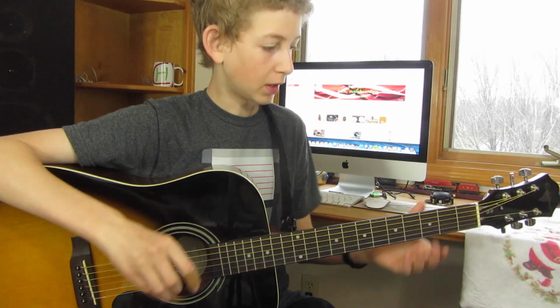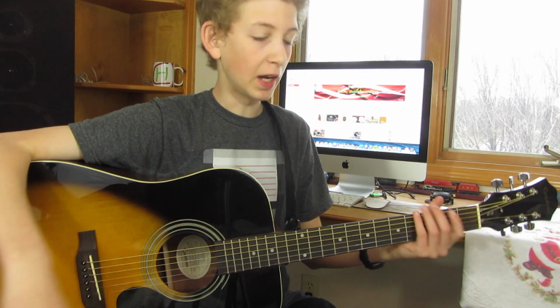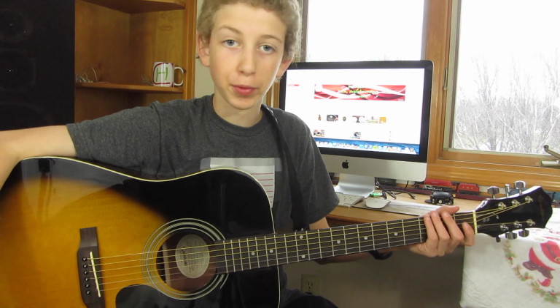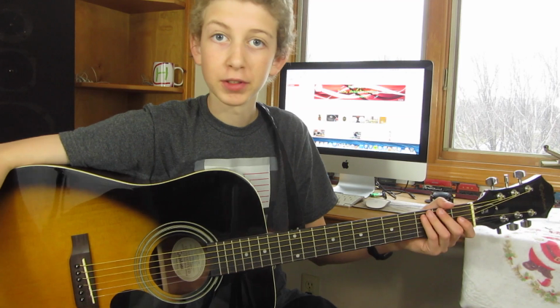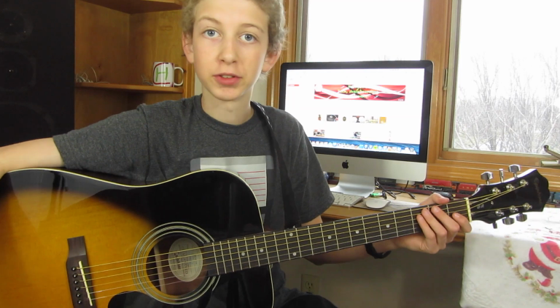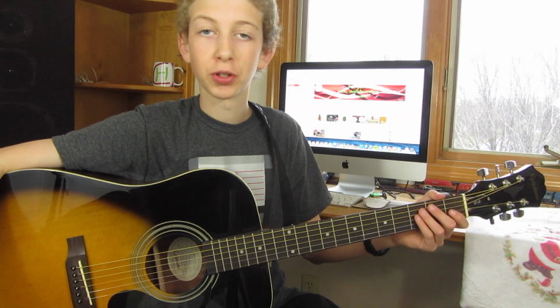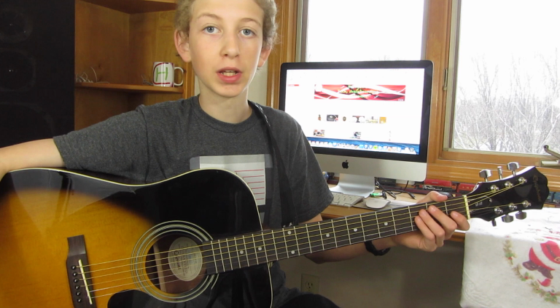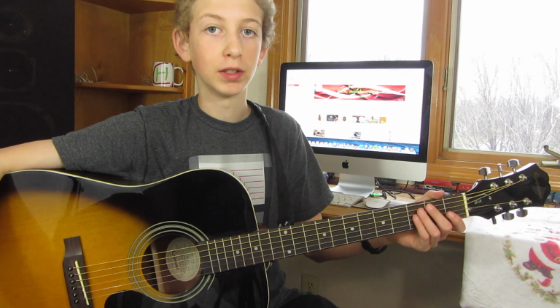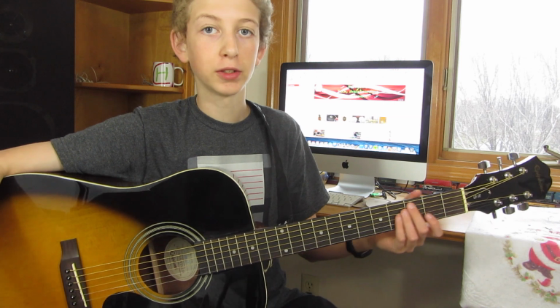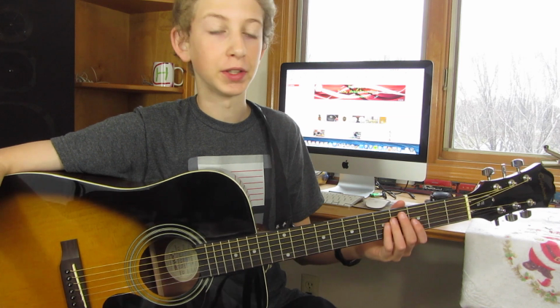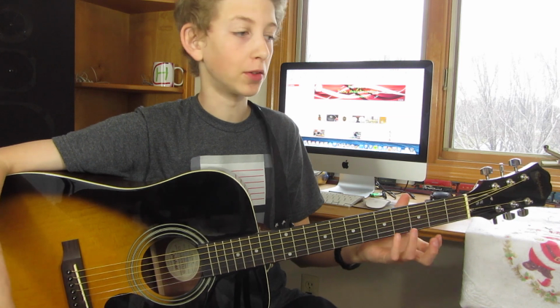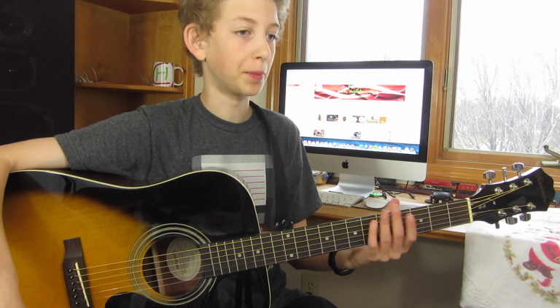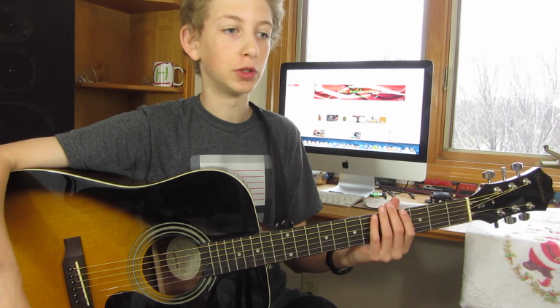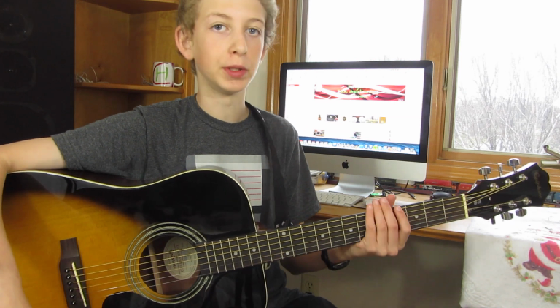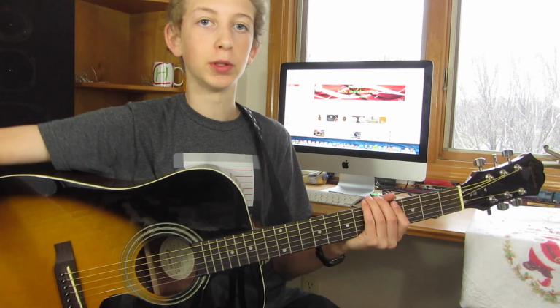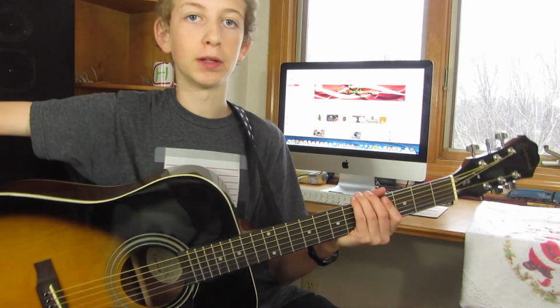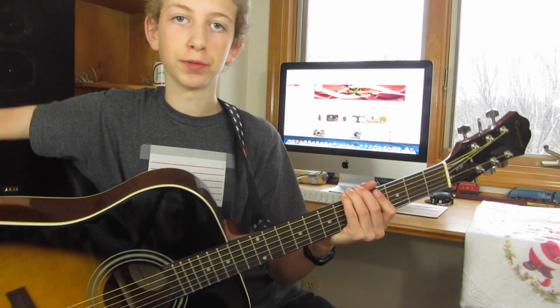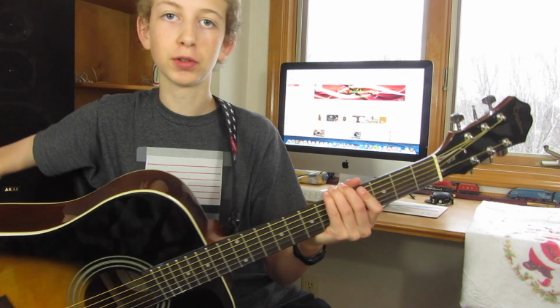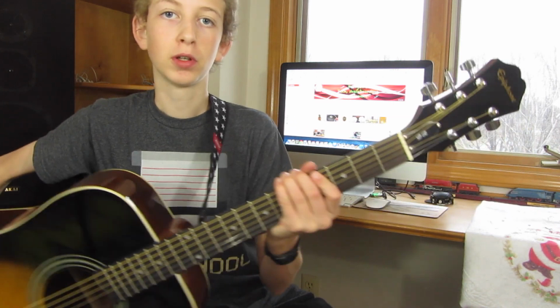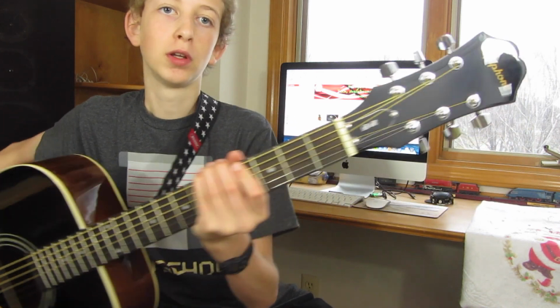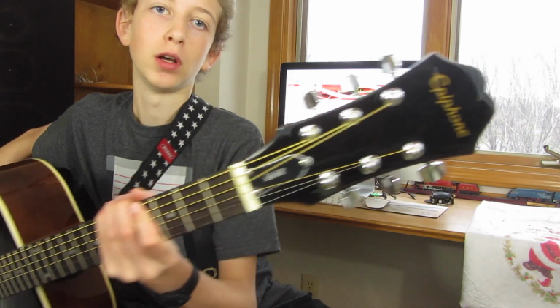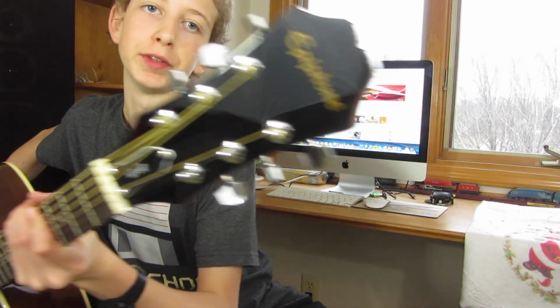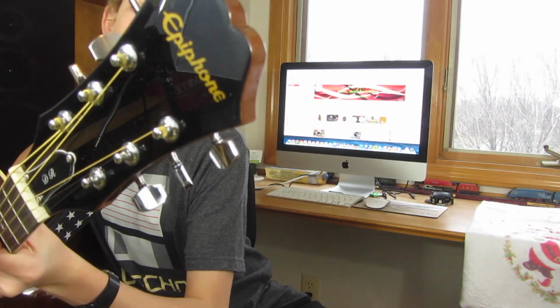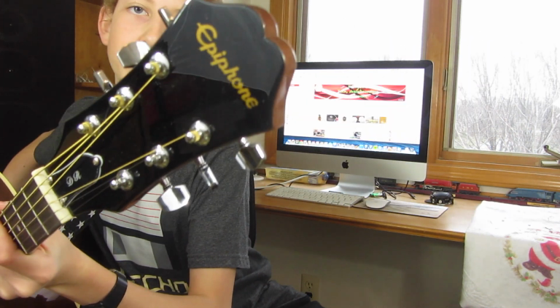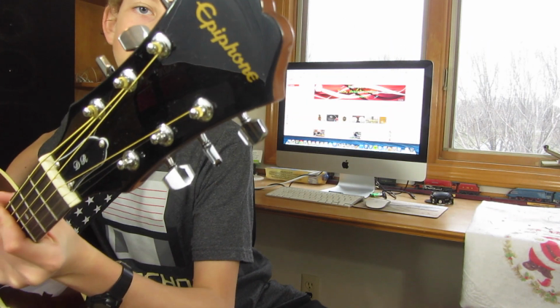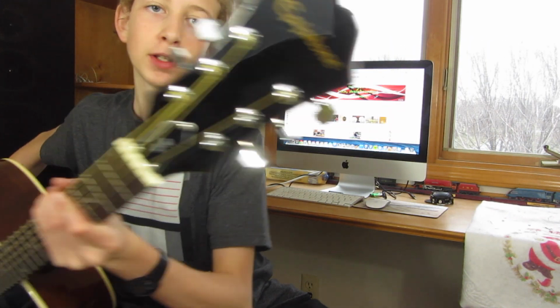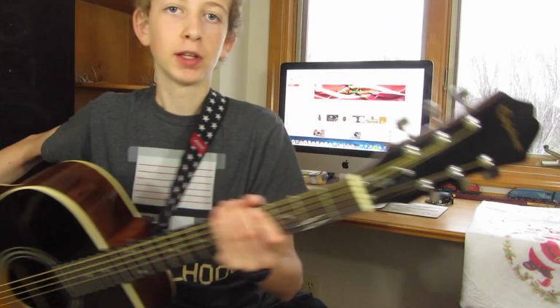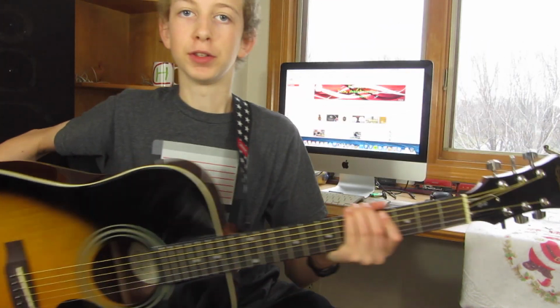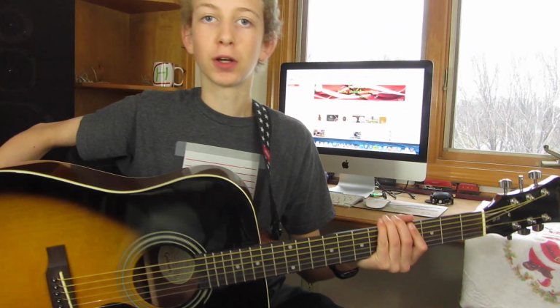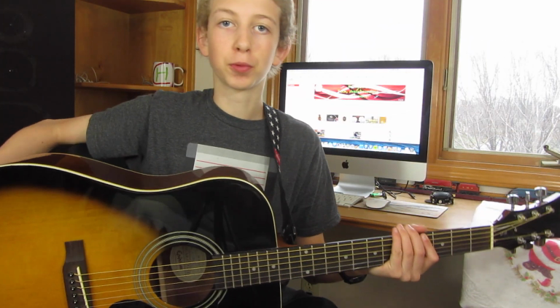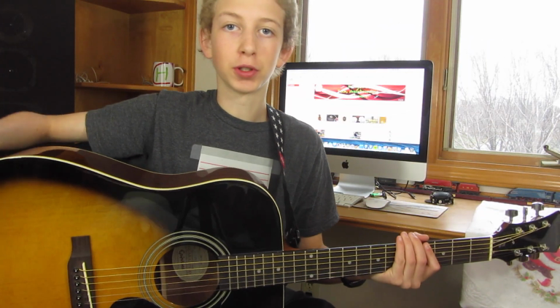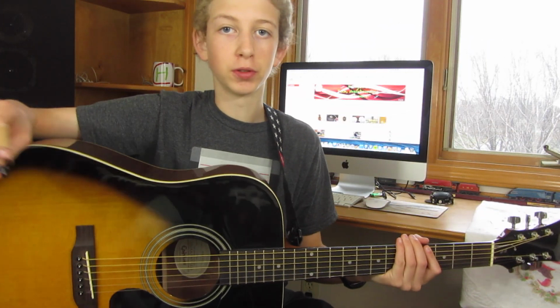Hey everyone, this is Cody and in this video I'm going to be doing a review of the Epiphone DR100.